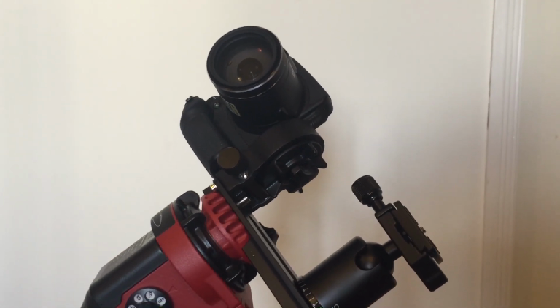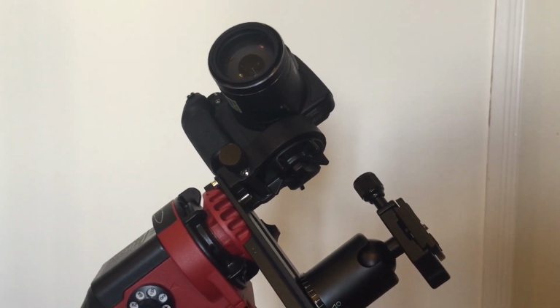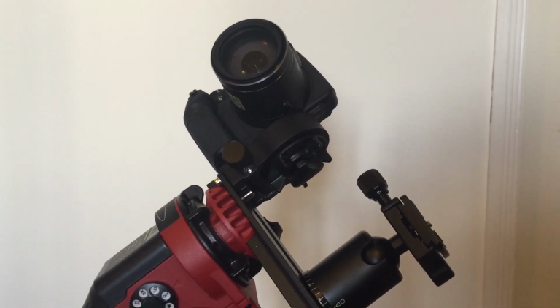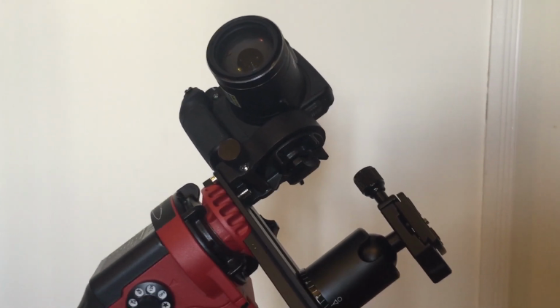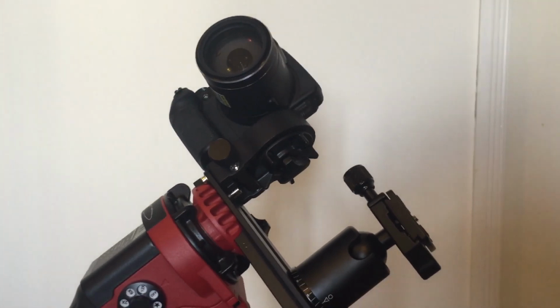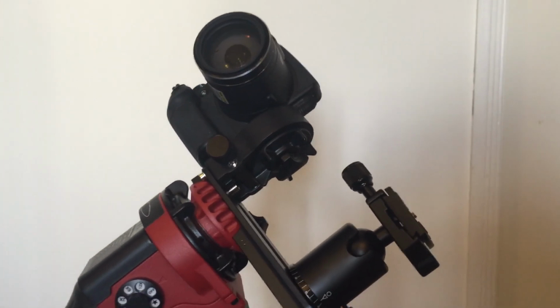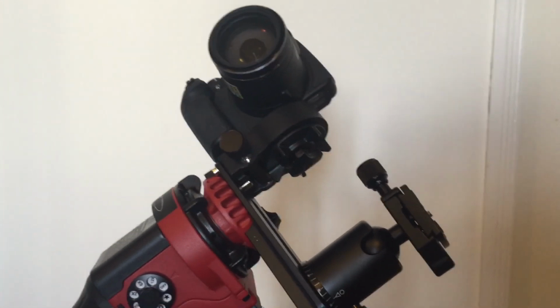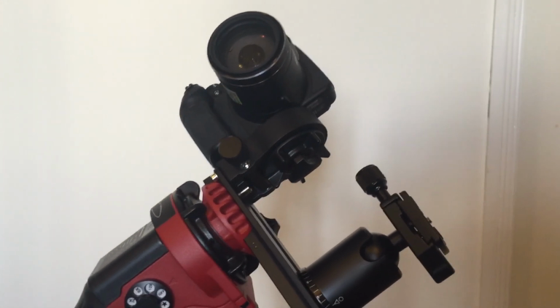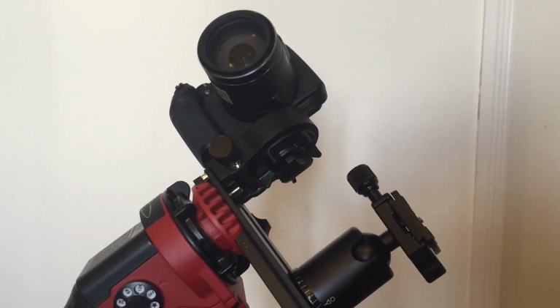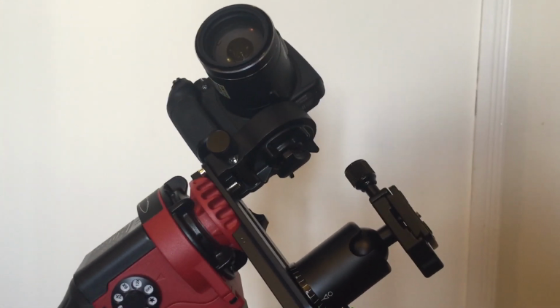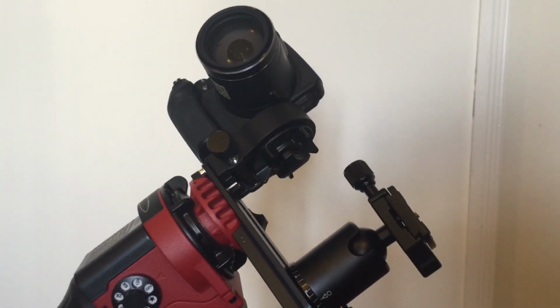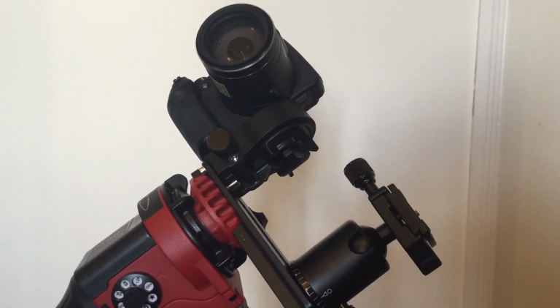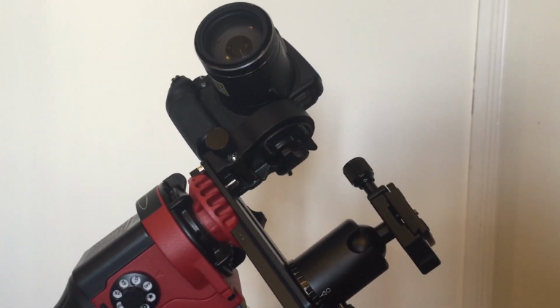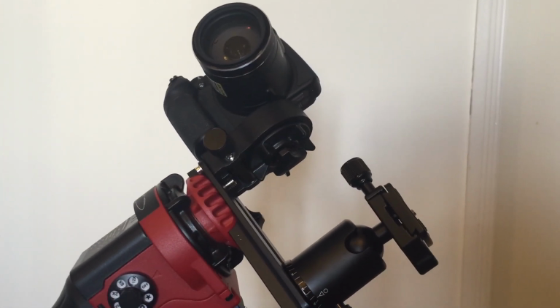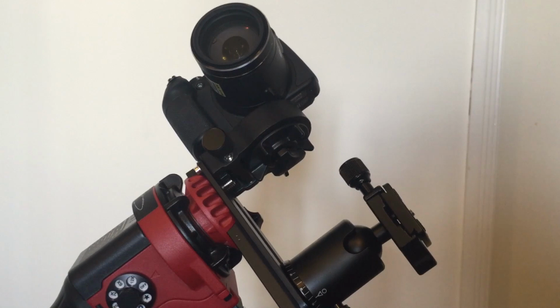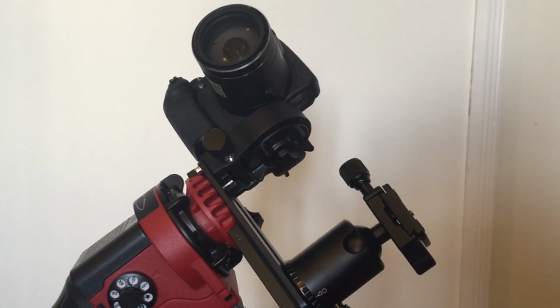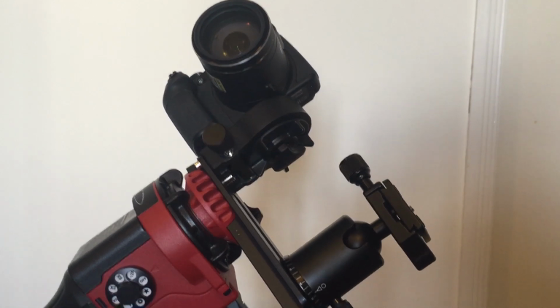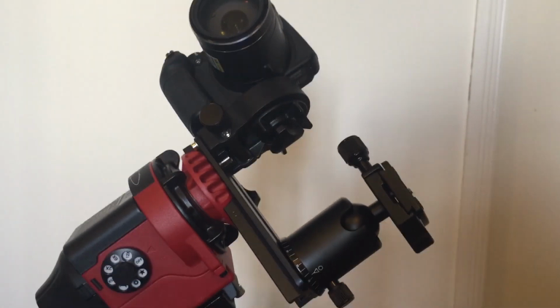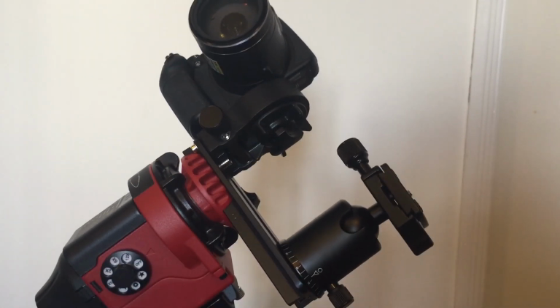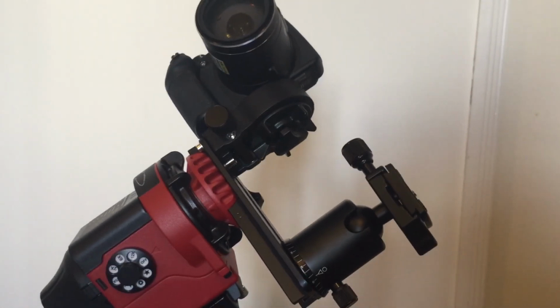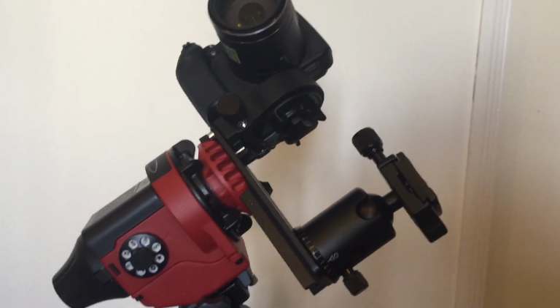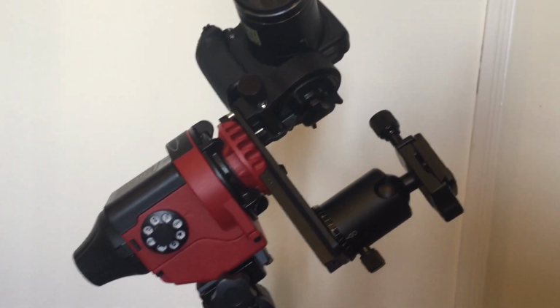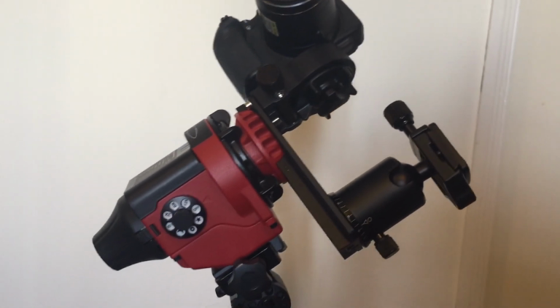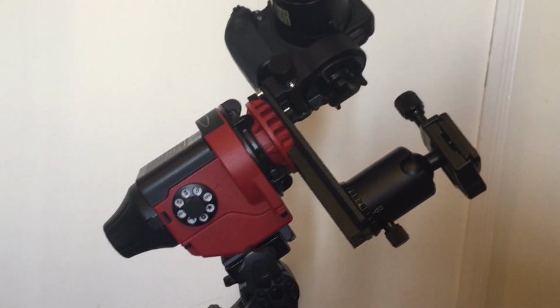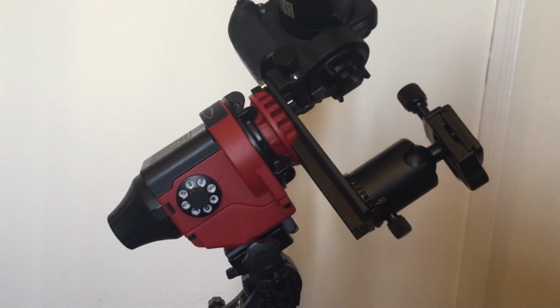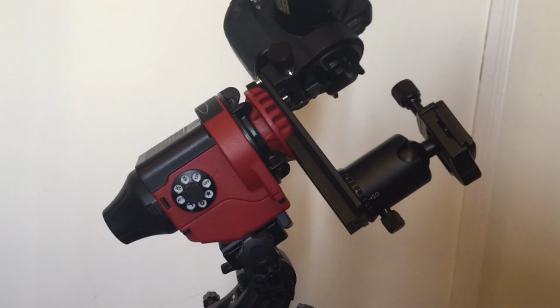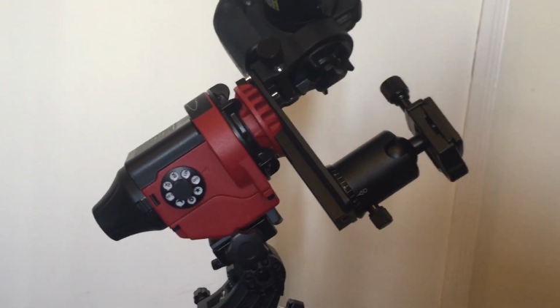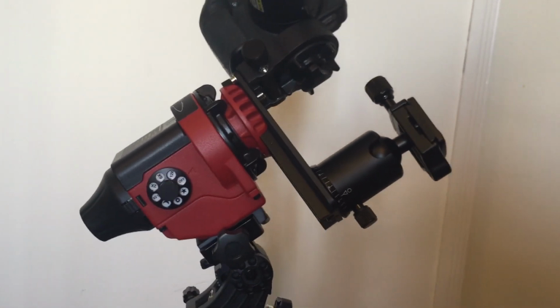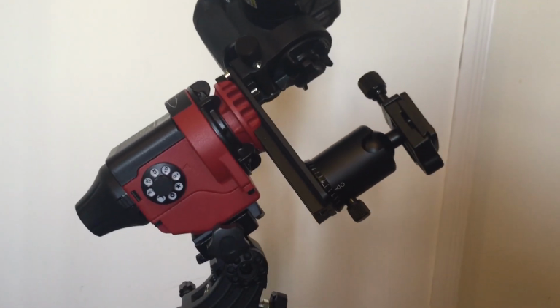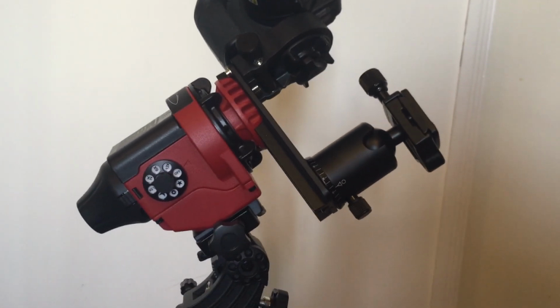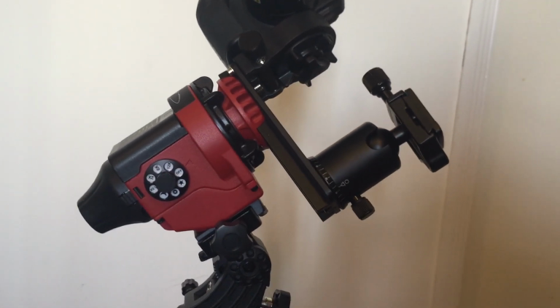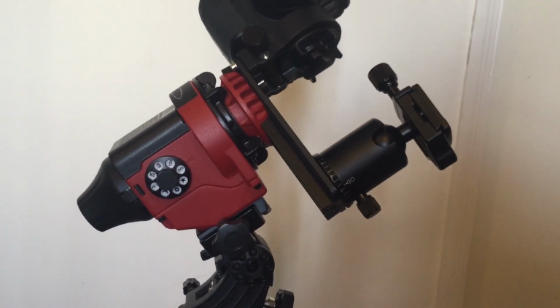The mount seen in my lighthouse videos is called an Alt-Azimuth mount, however I wanted to get a portable equatorial mount as well.